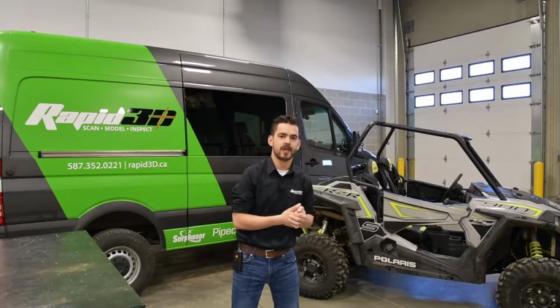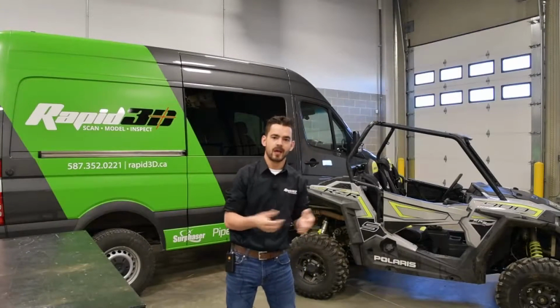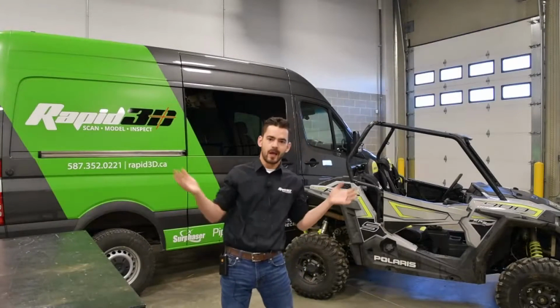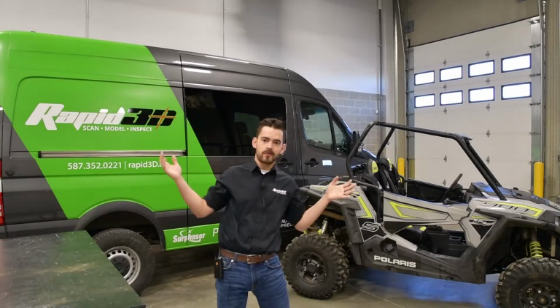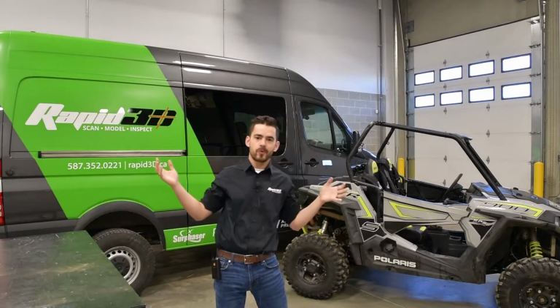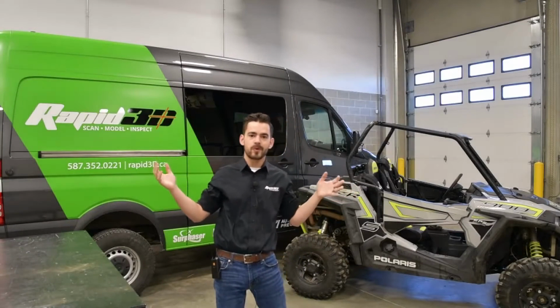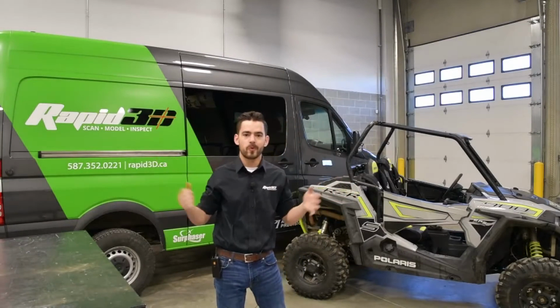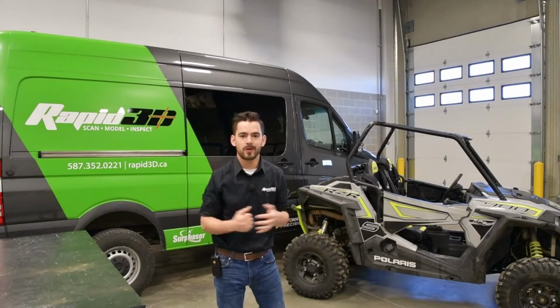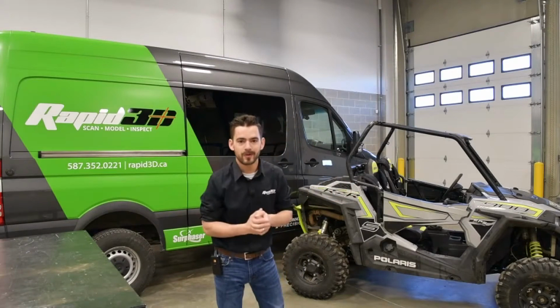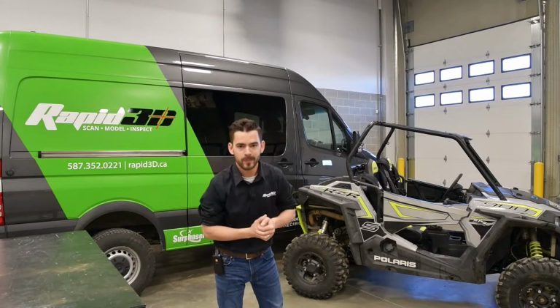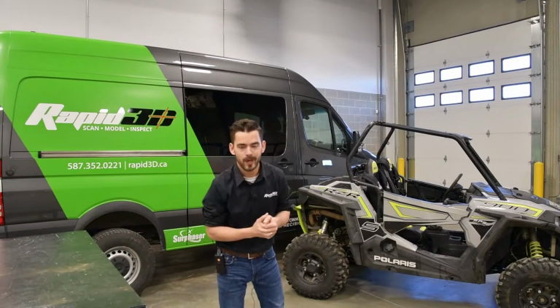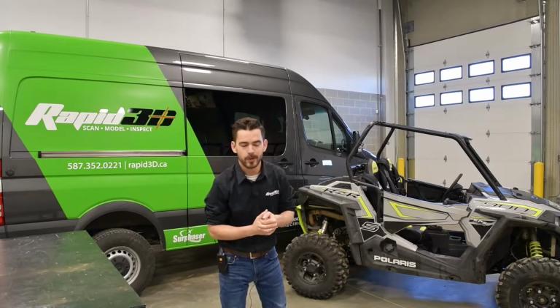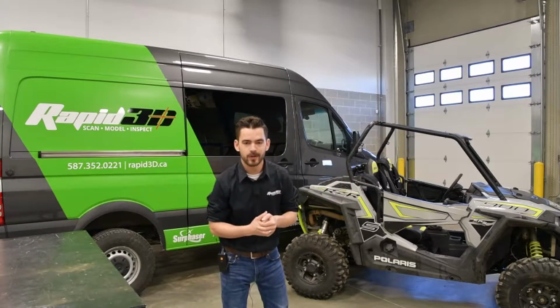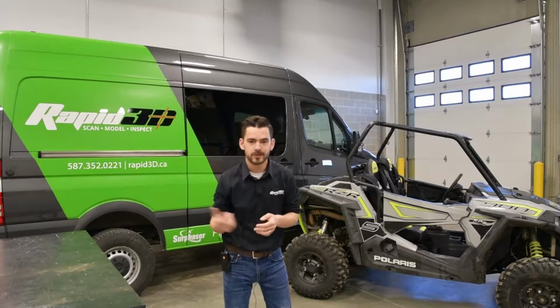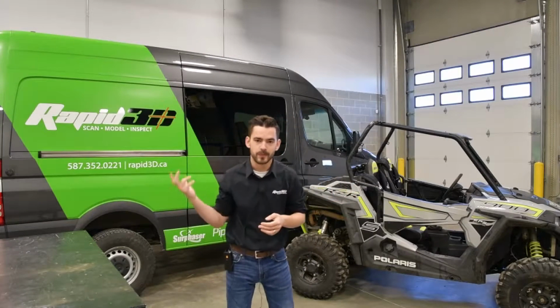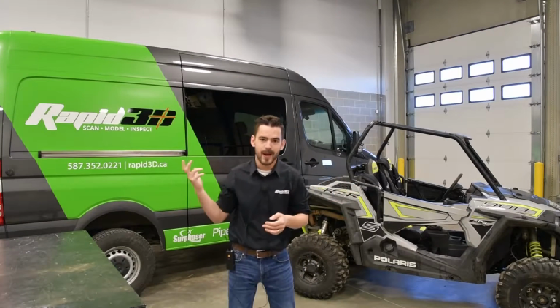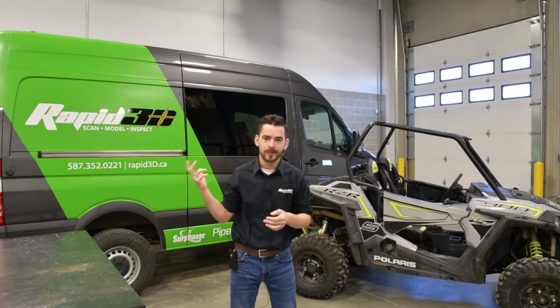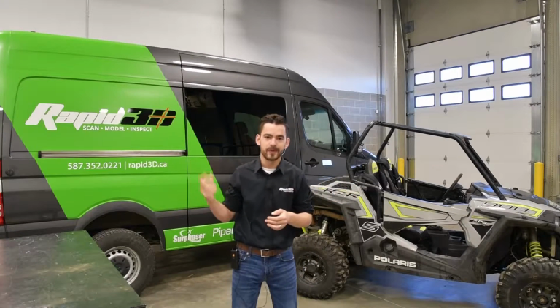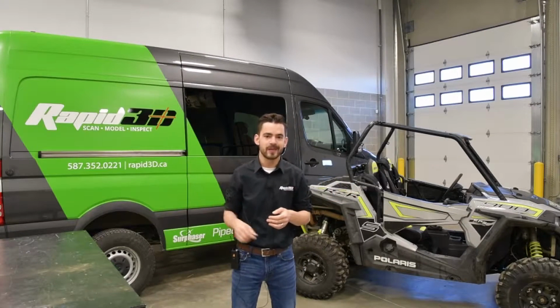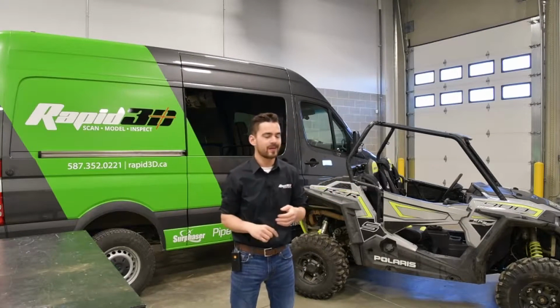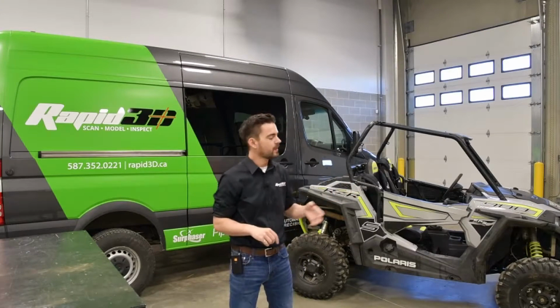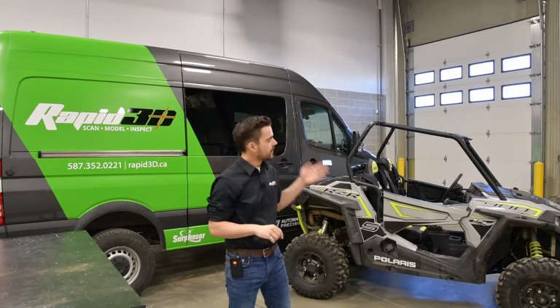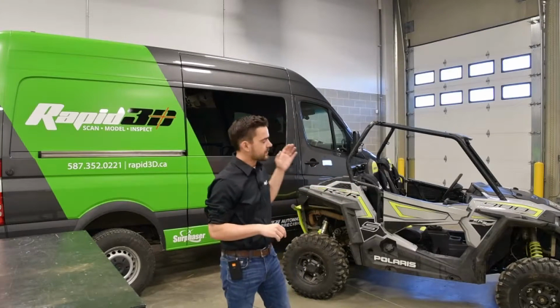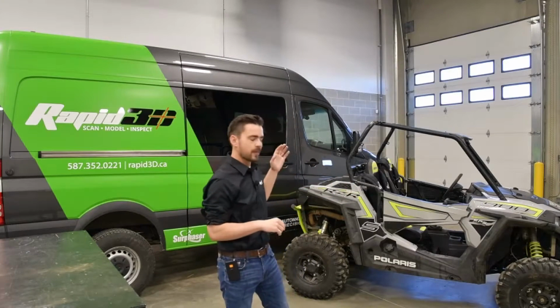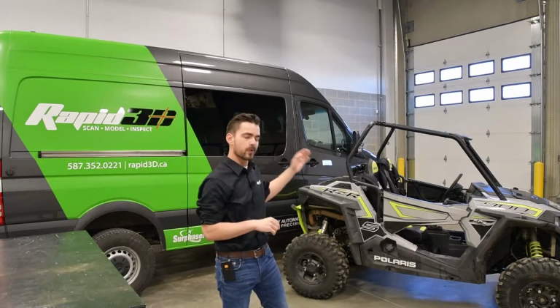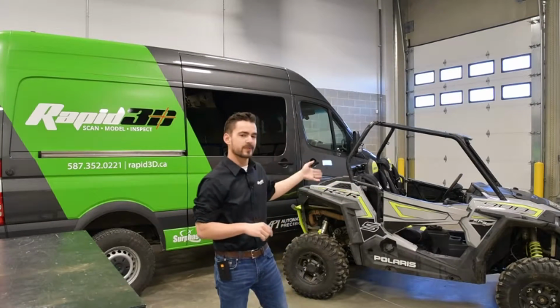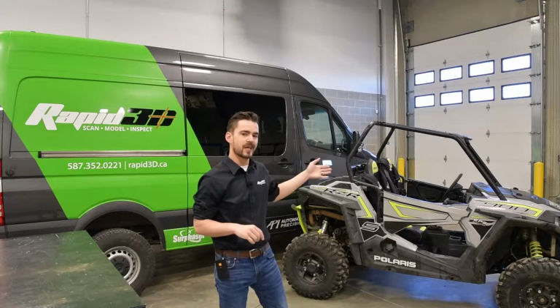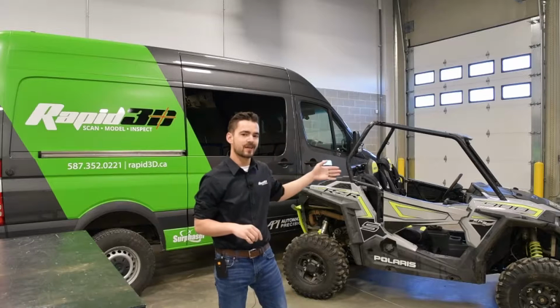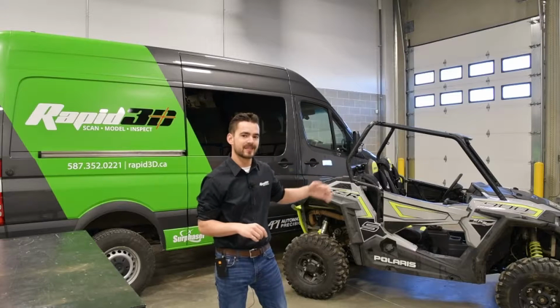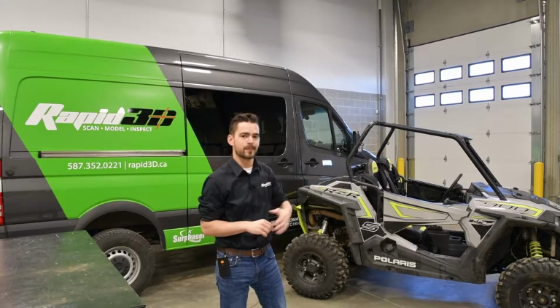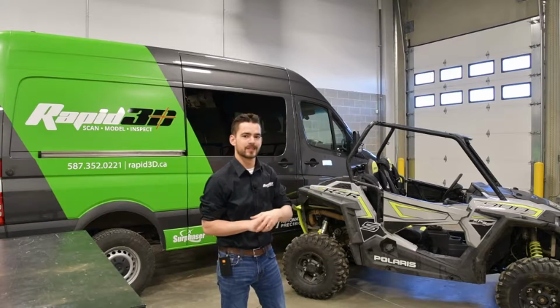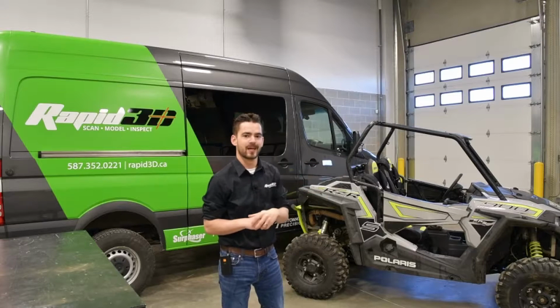Hey everyone, welcome. I'm Curtis with Rapid3D and today we're going to be scanning the side-by-side.